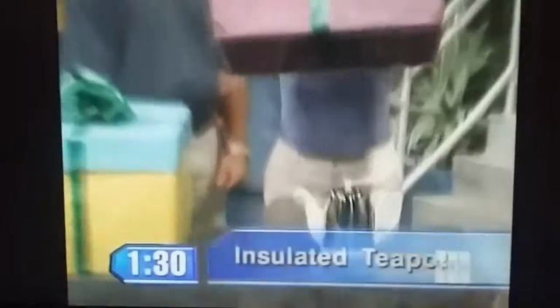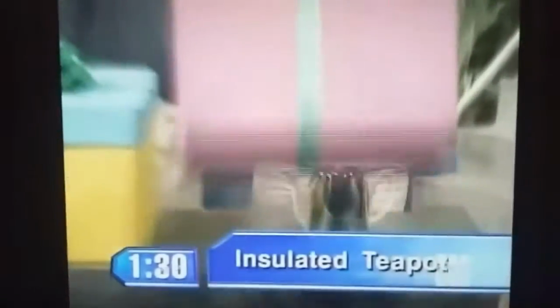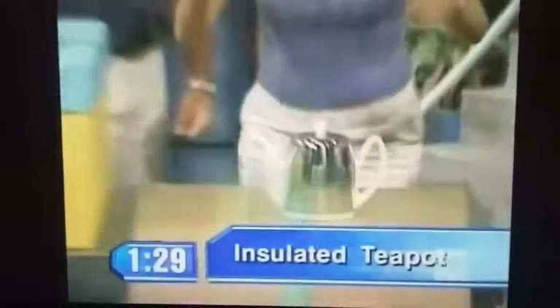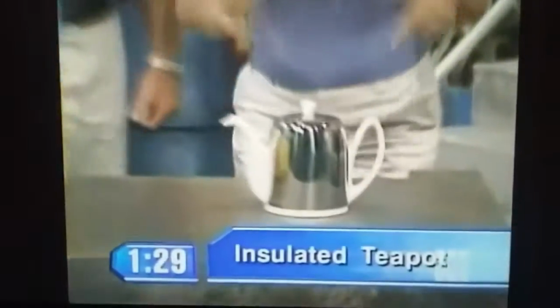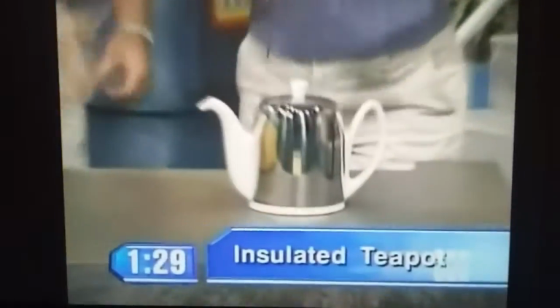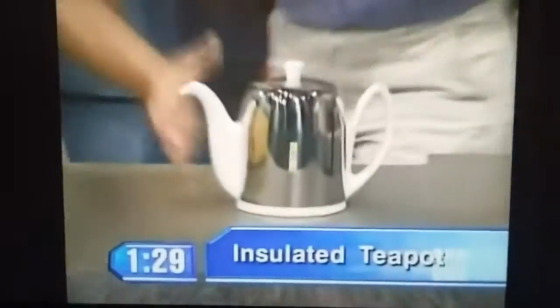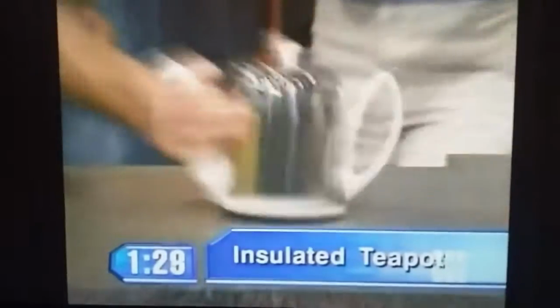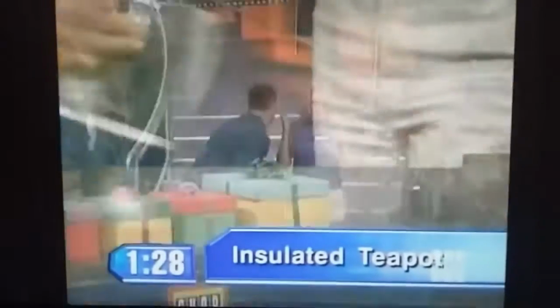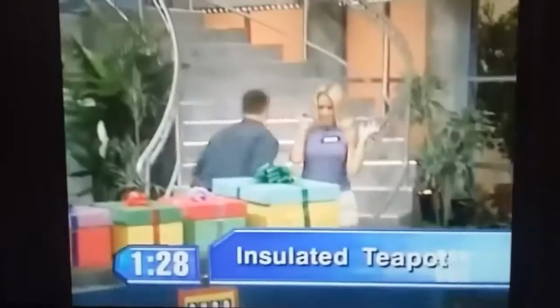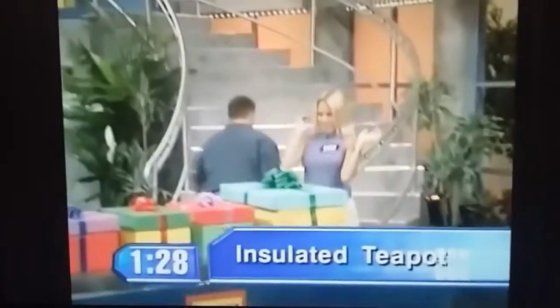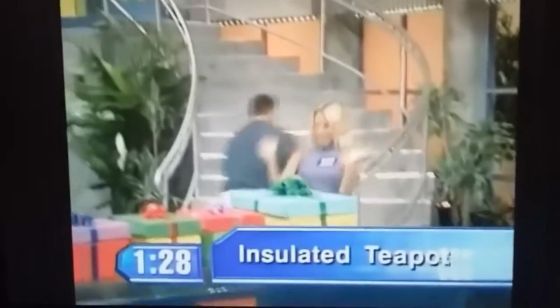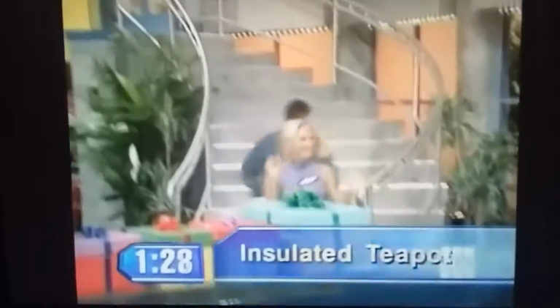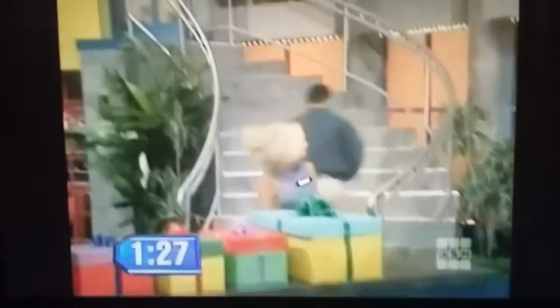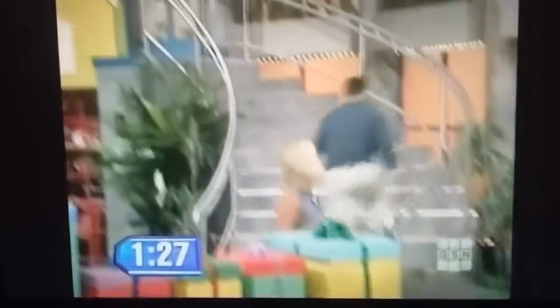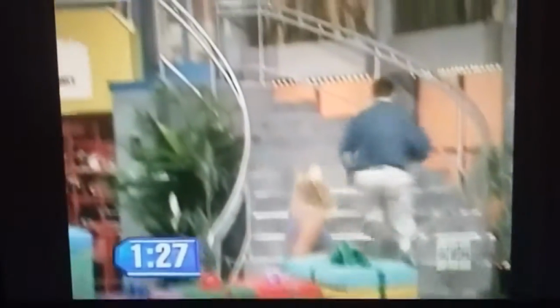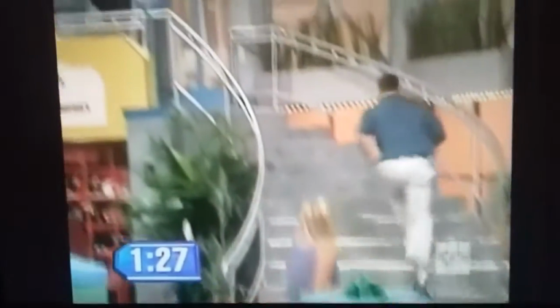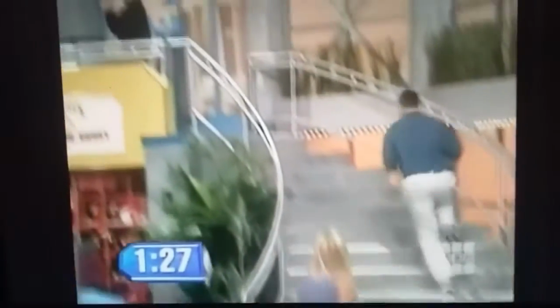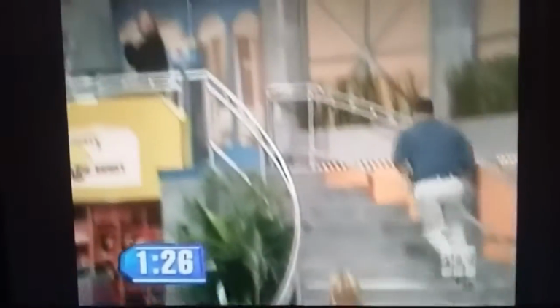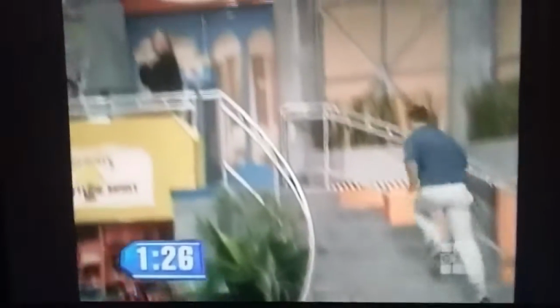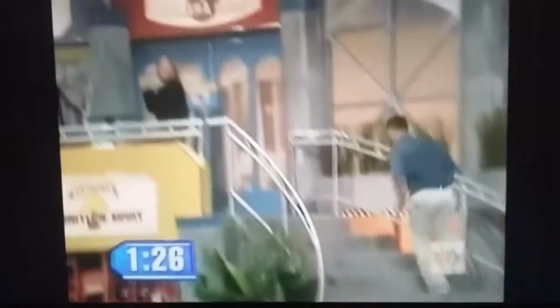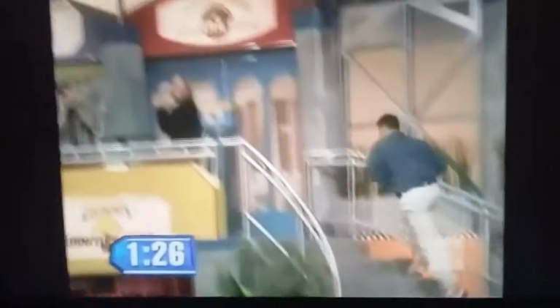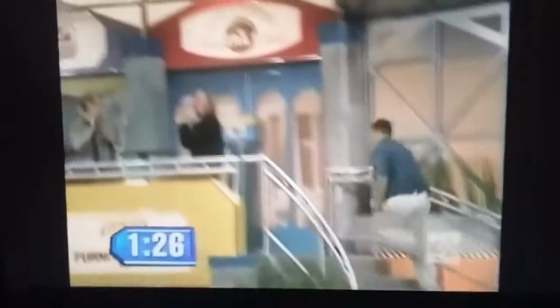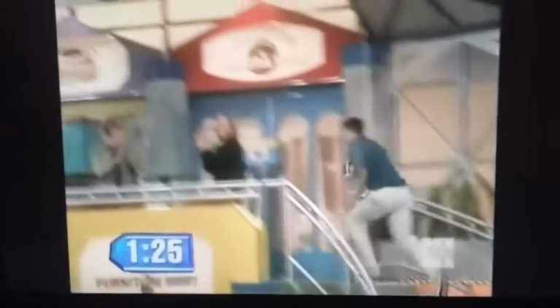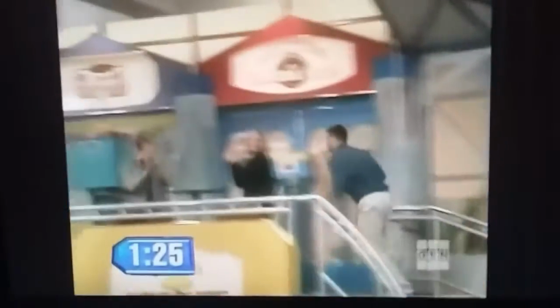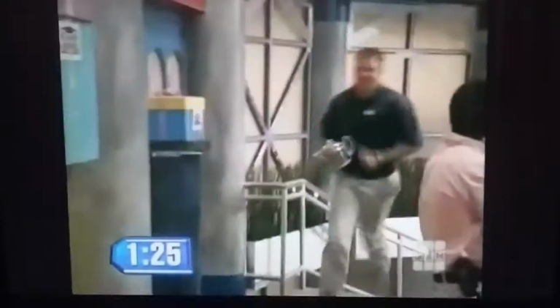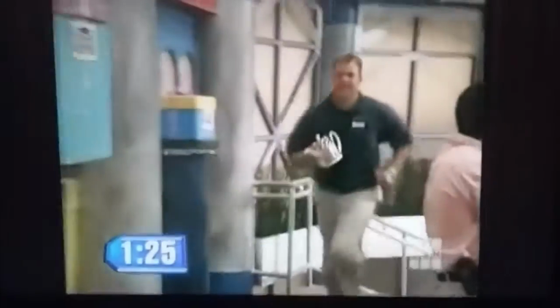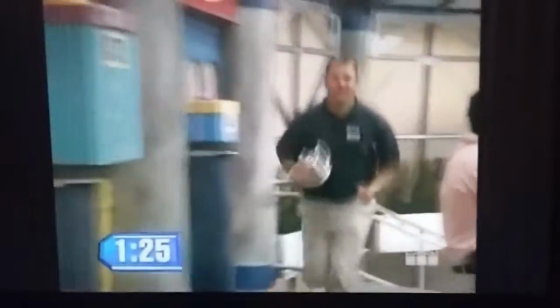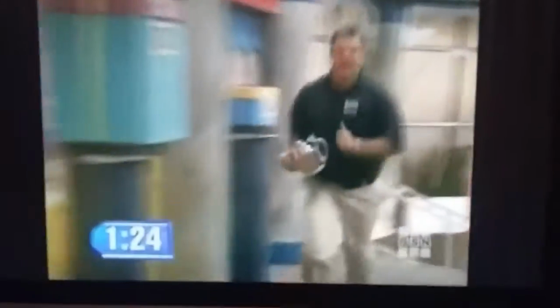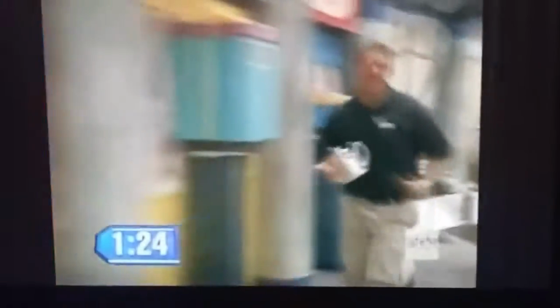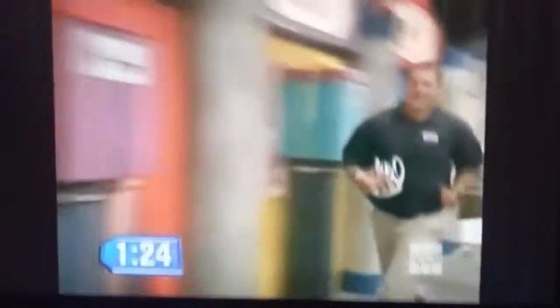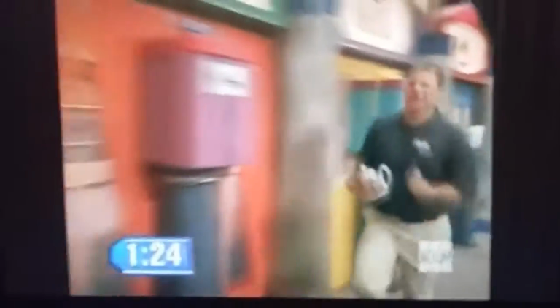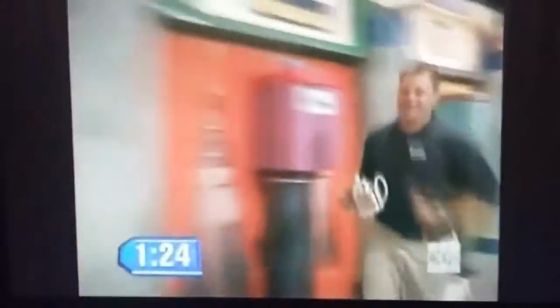Be careful, Doug. Change it, change it. That's an insulated teapot with an infuser for loose leaf tea and a stylish chrome cozy.